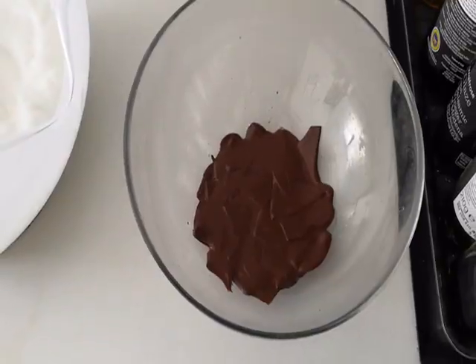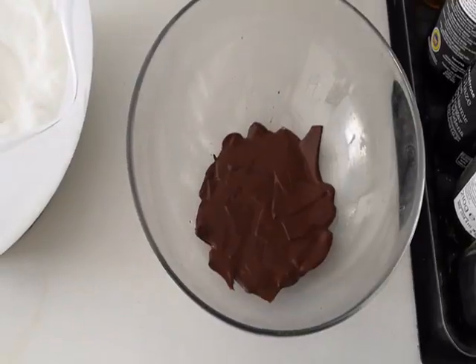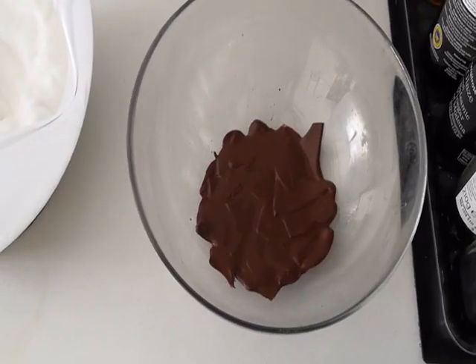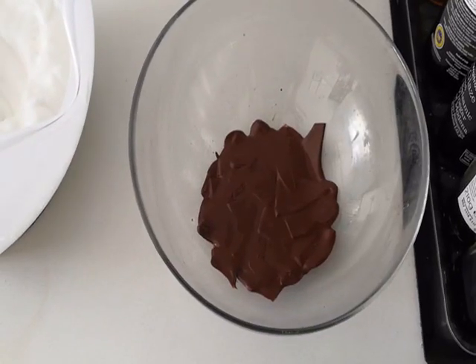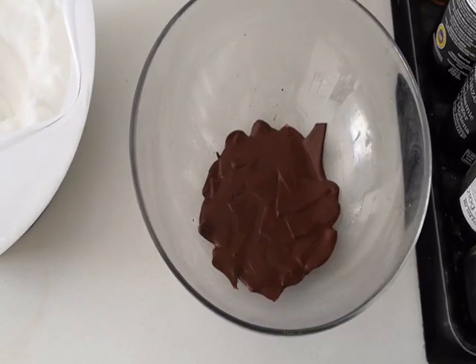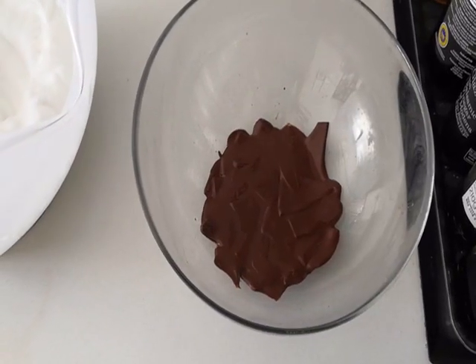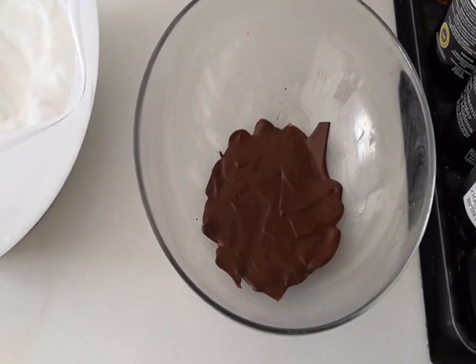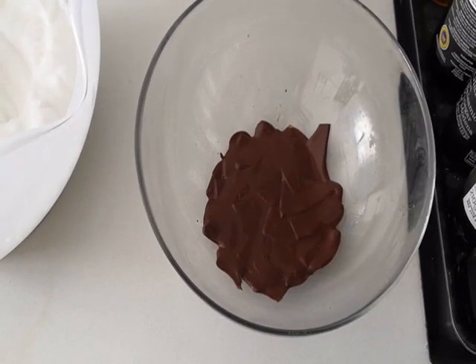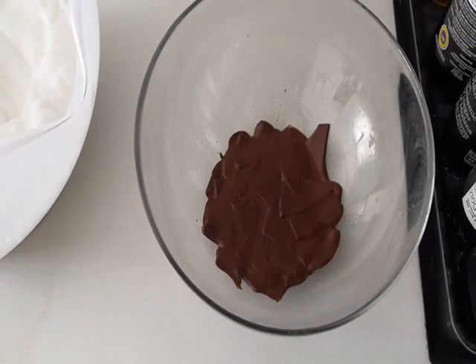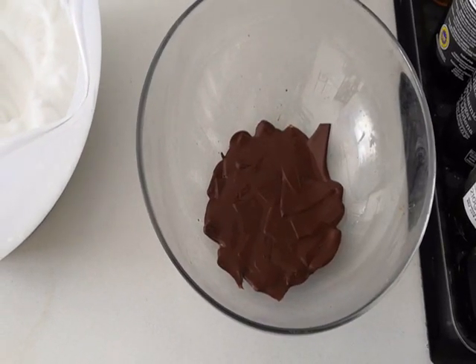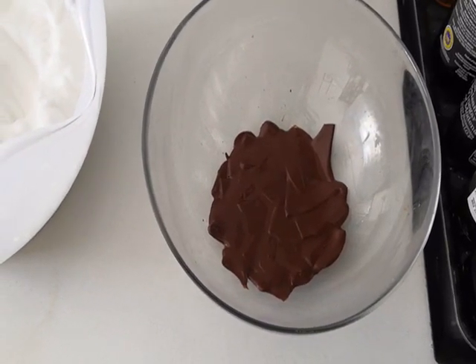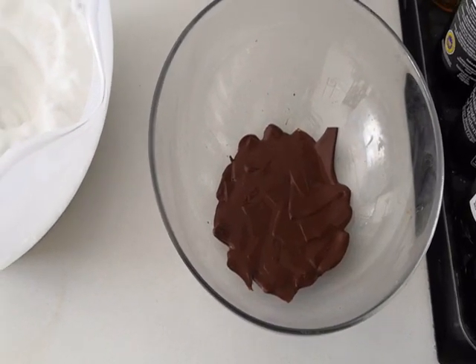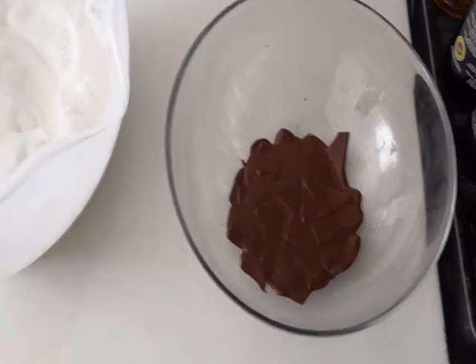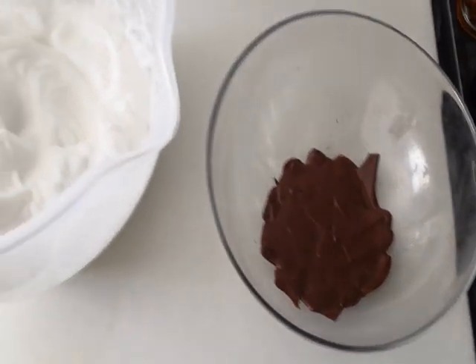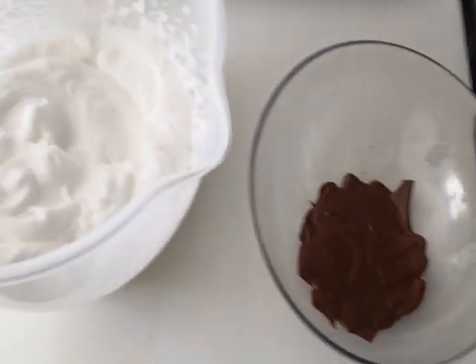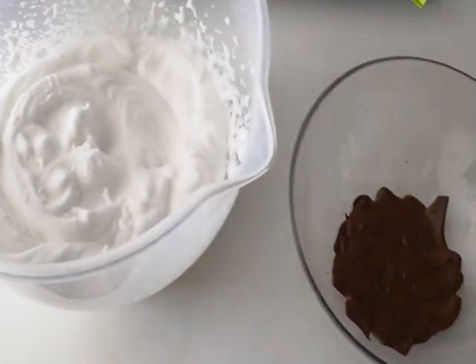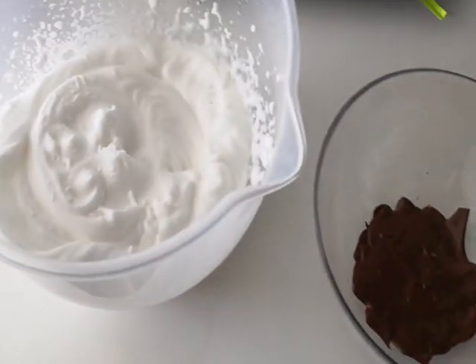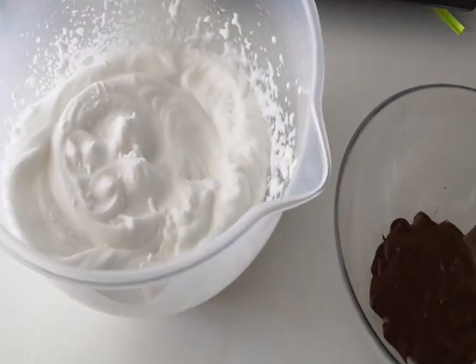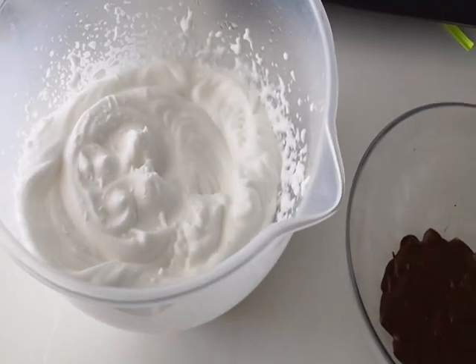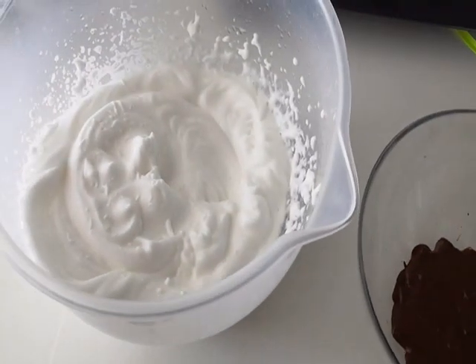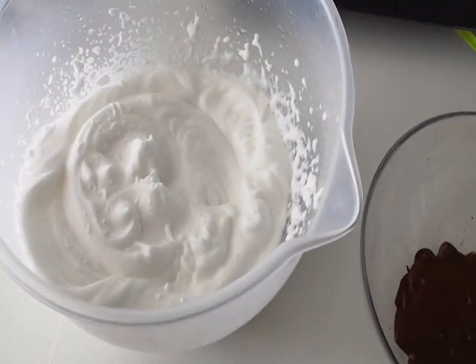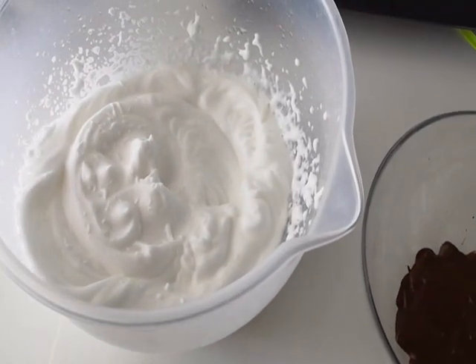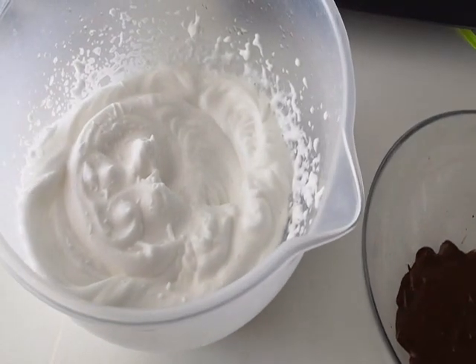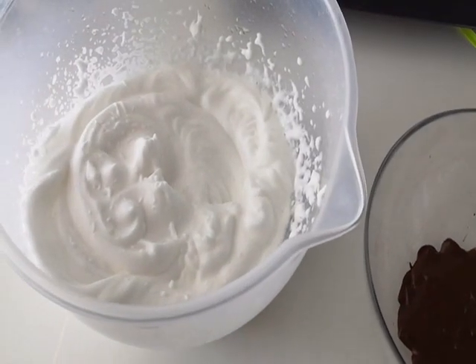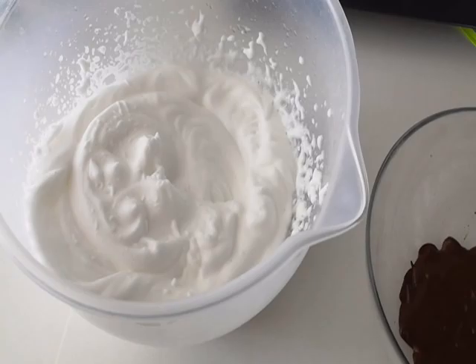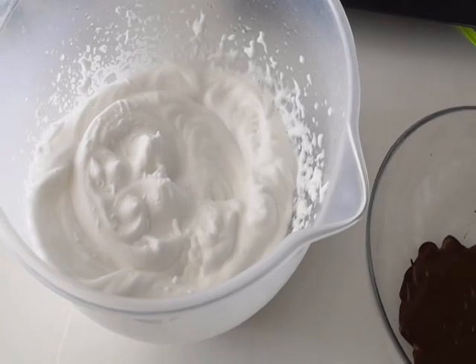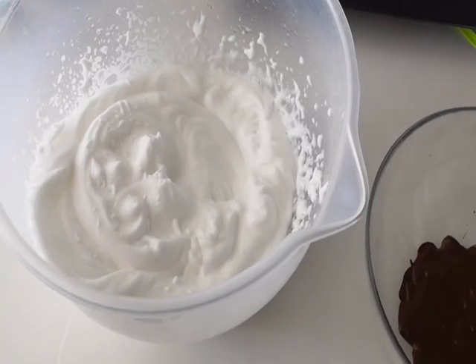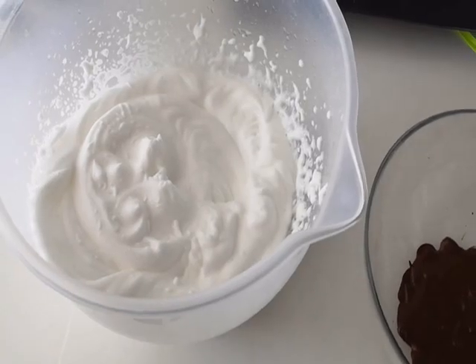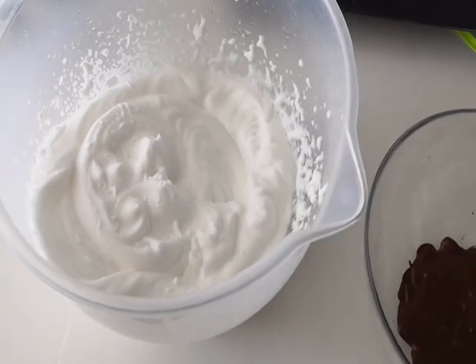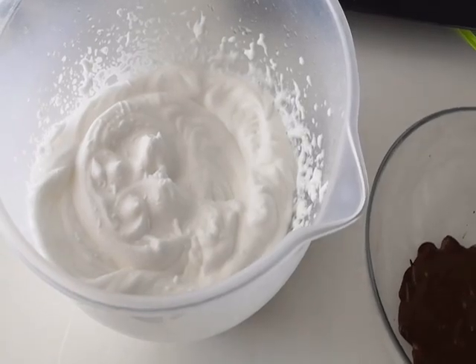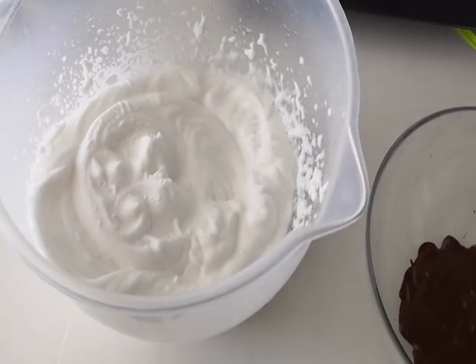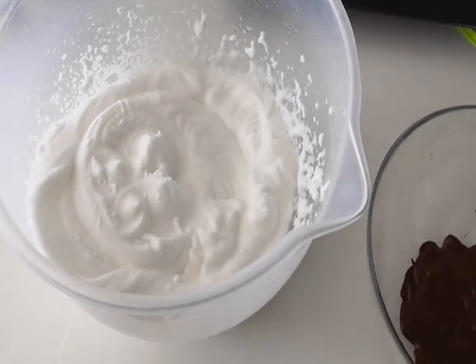Once the chocolate has cooled a little bit, it is ready to be added to the aquafaba.